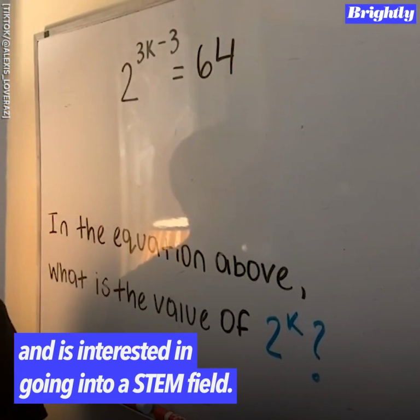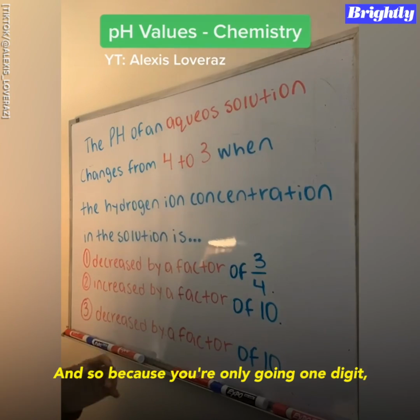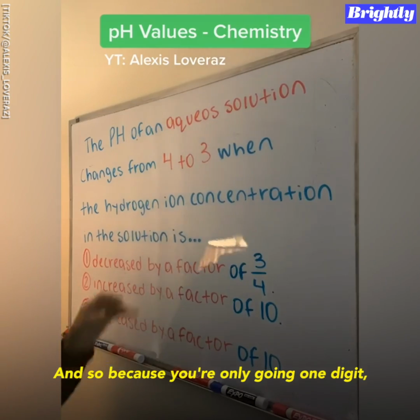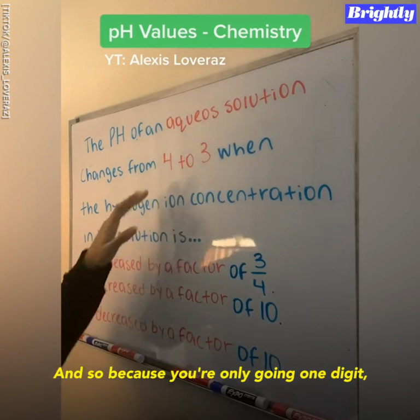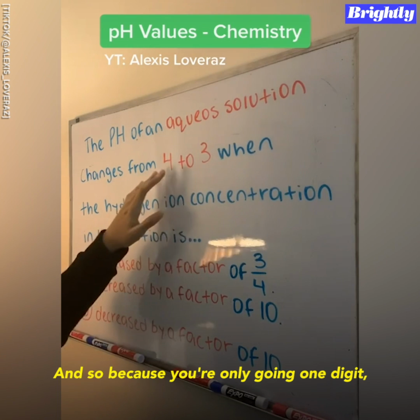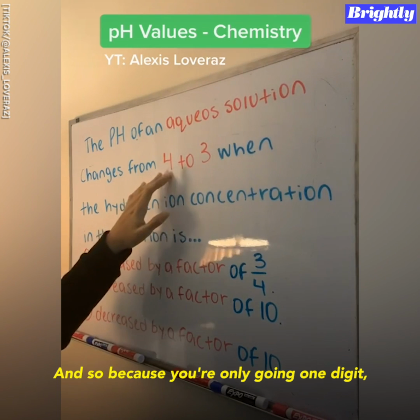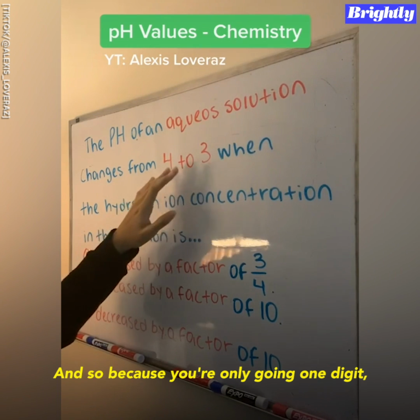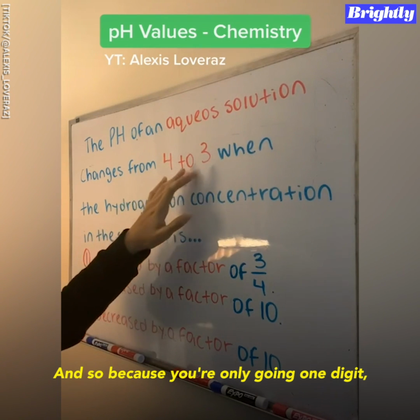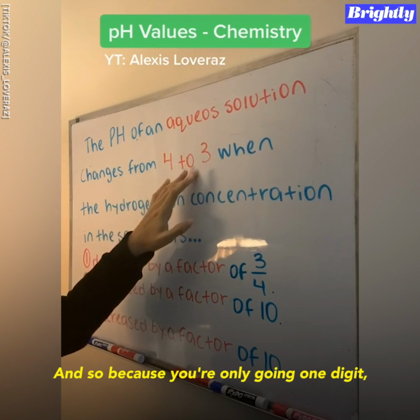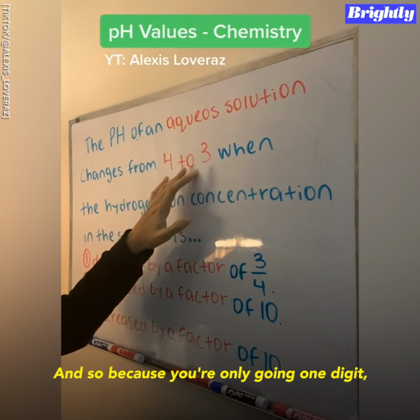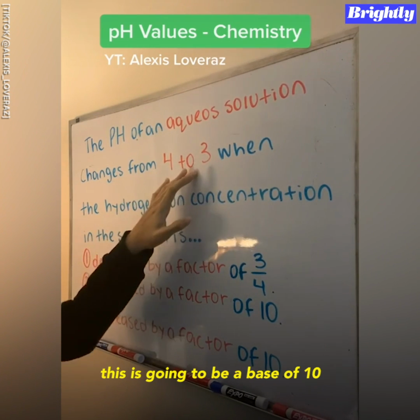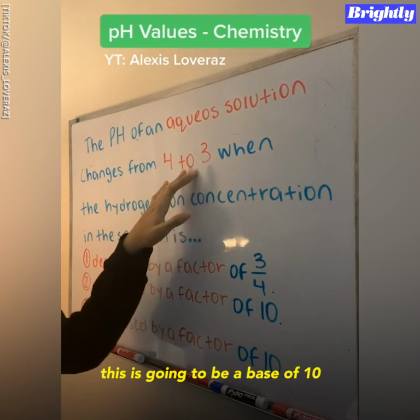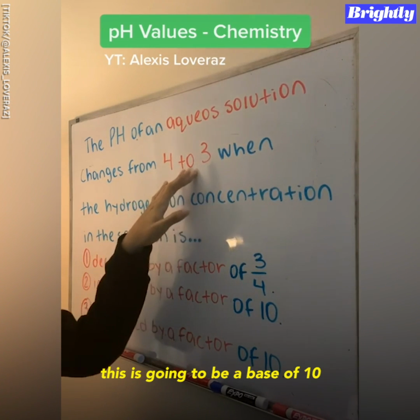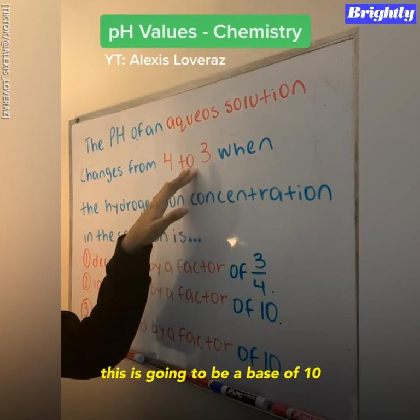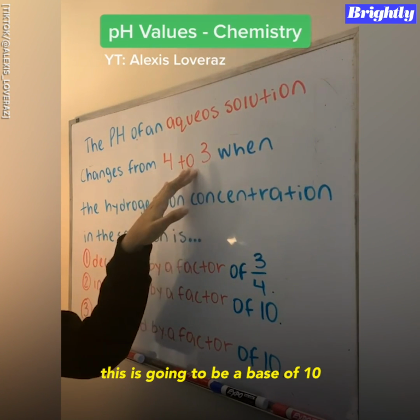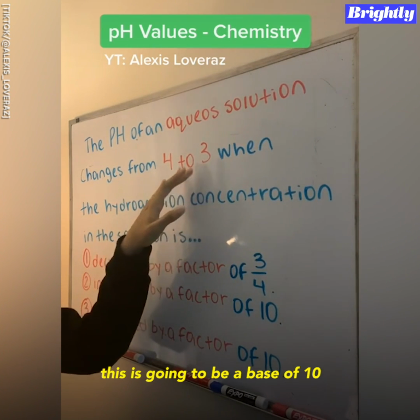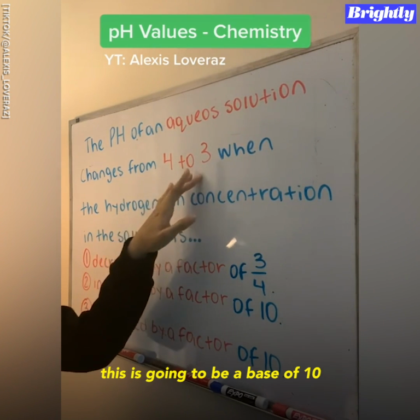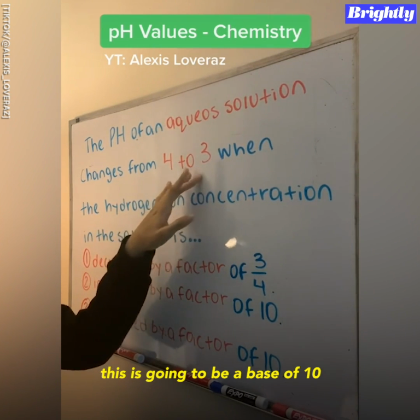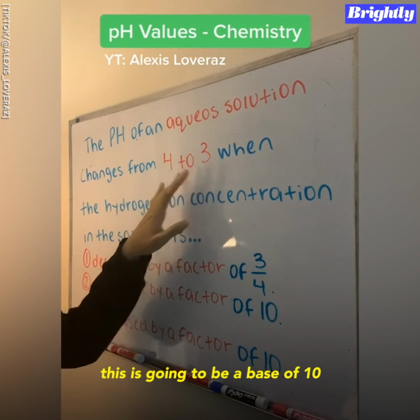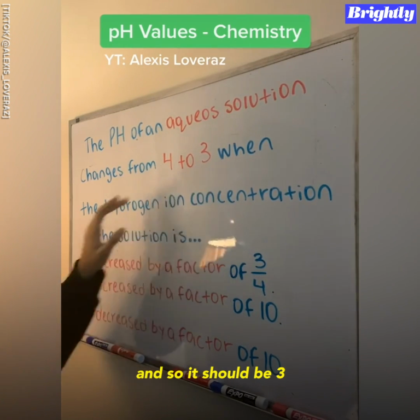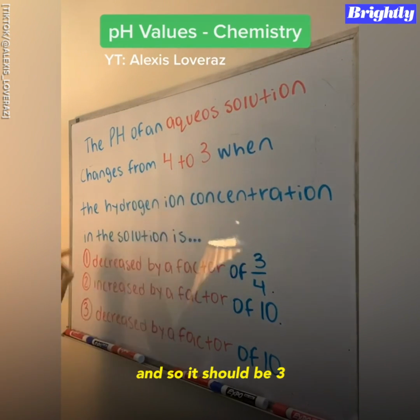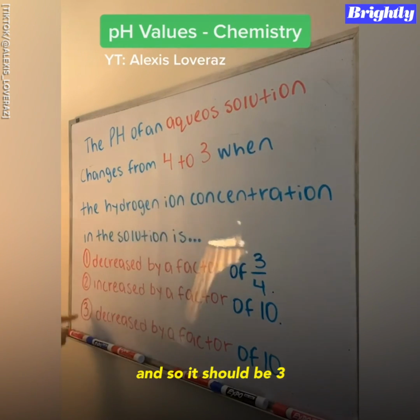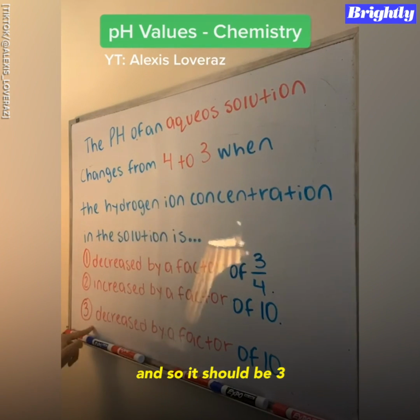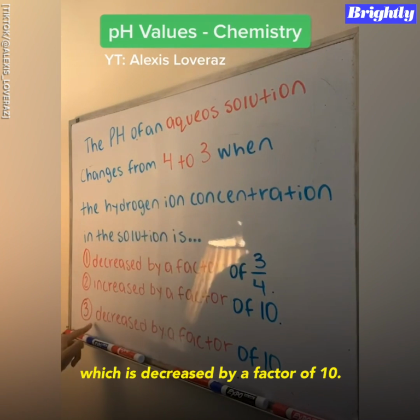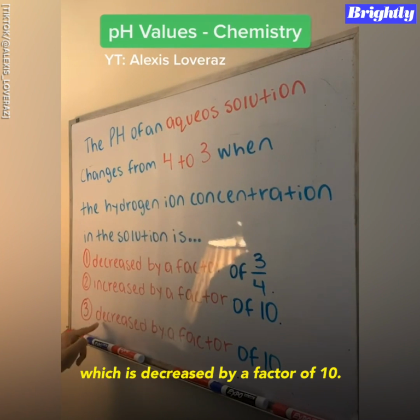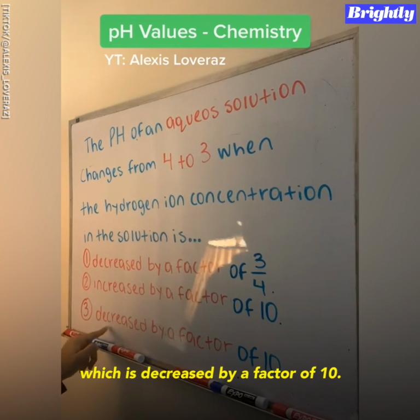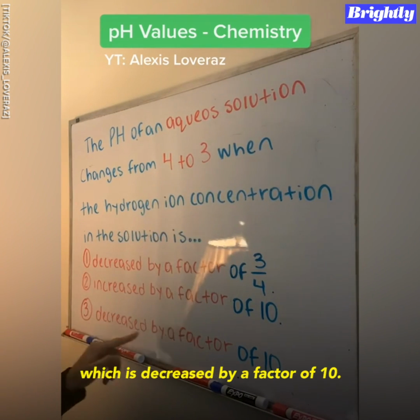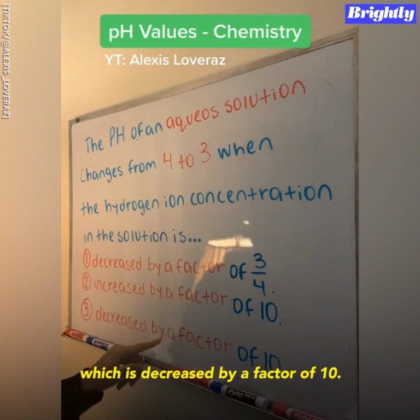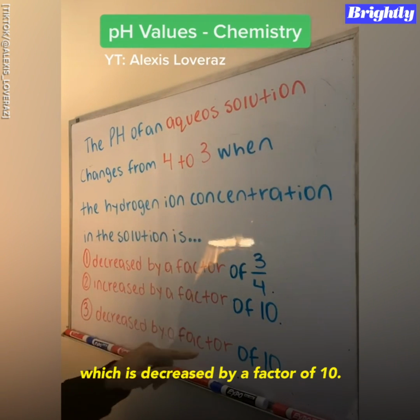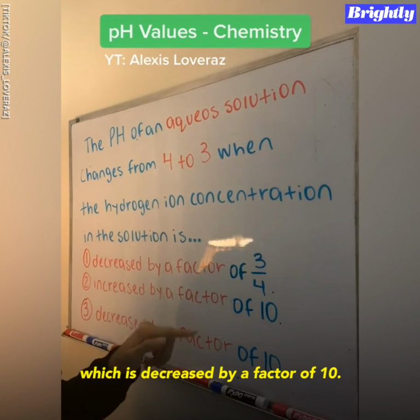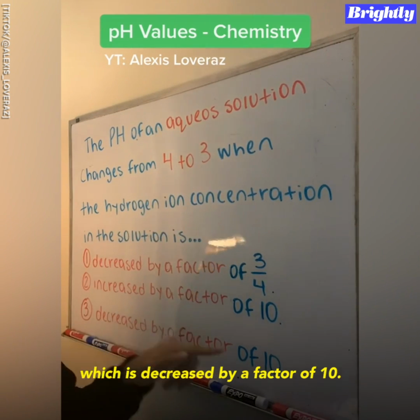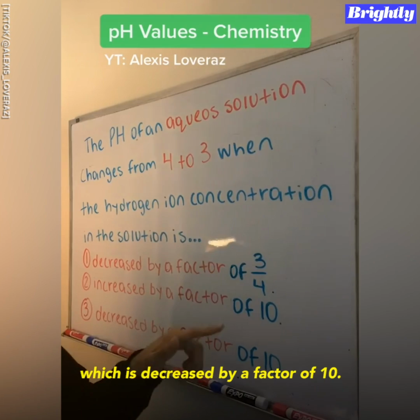And so because you're going only one digit, this is going to be a base of 10. And so it should be 3, which is decreased by a factor of 10.